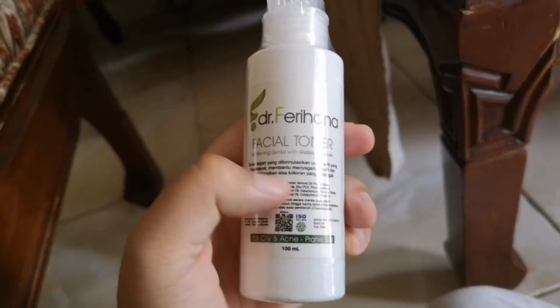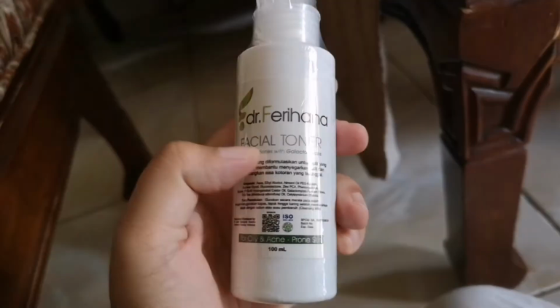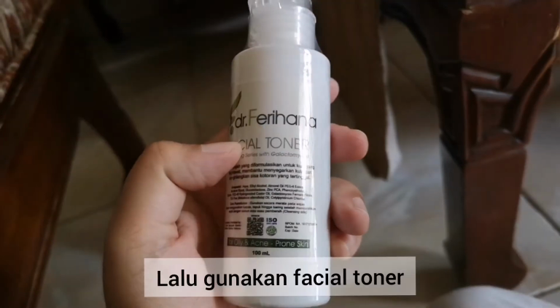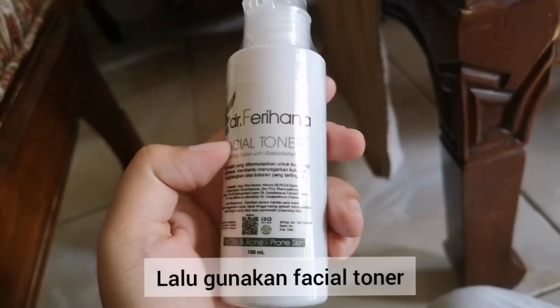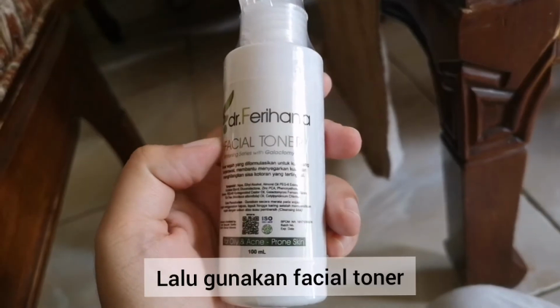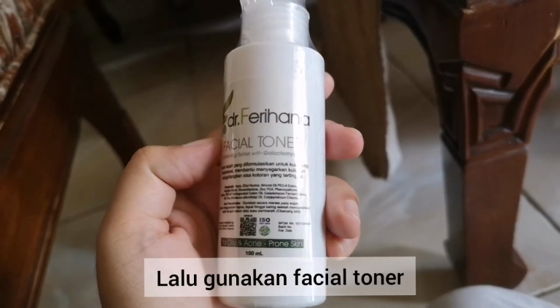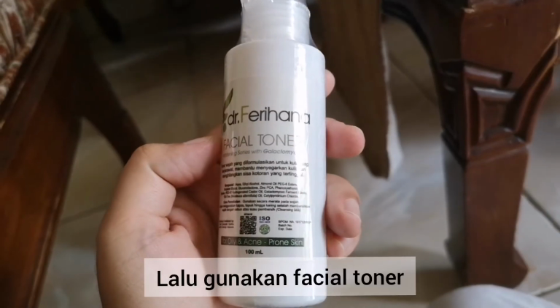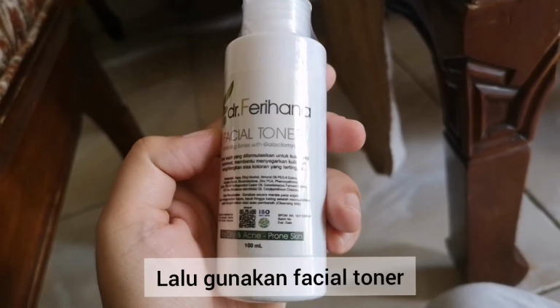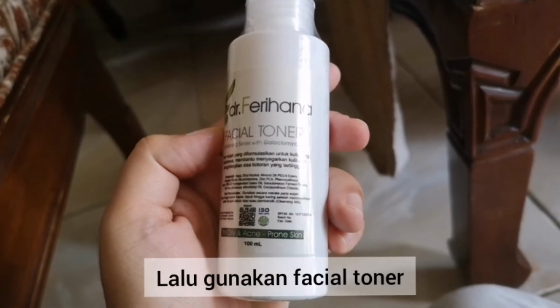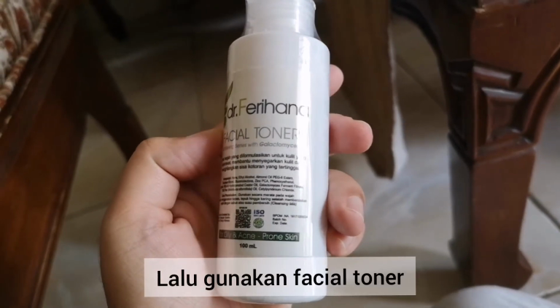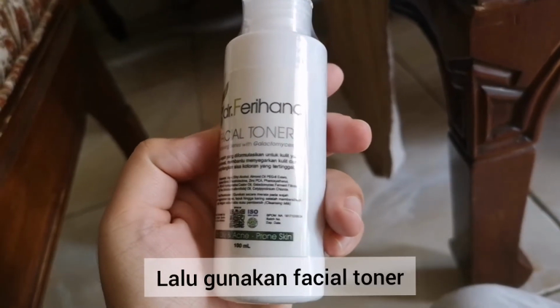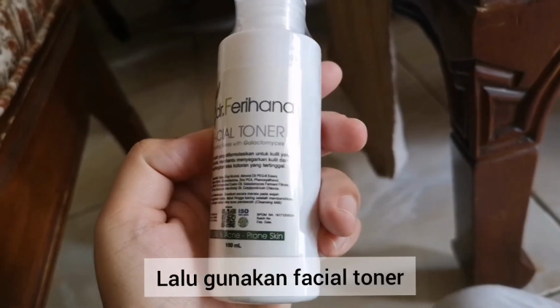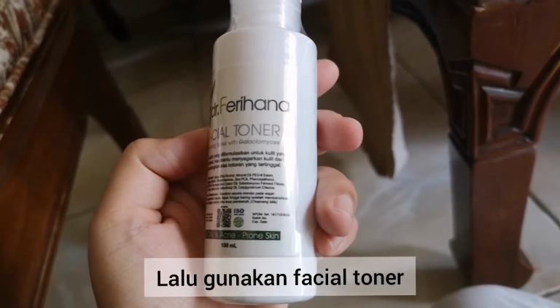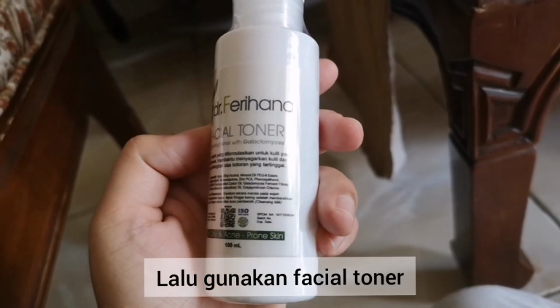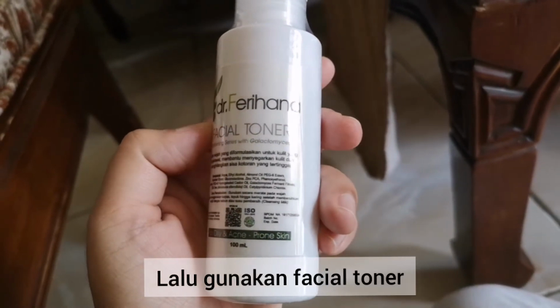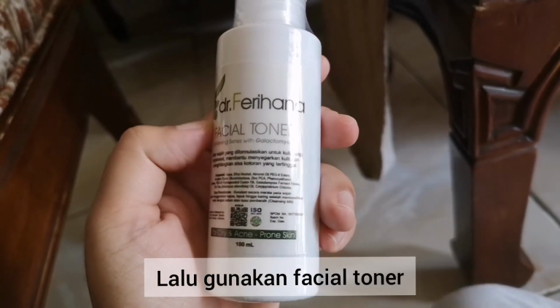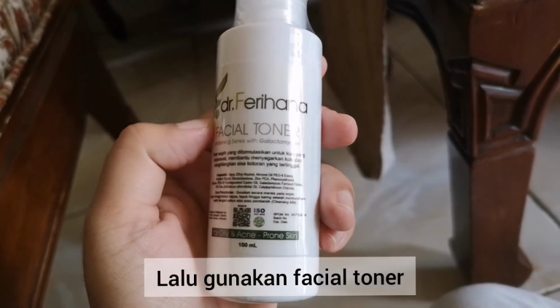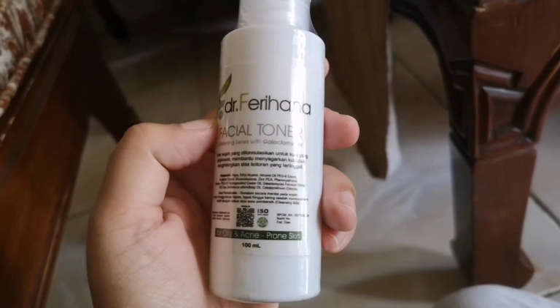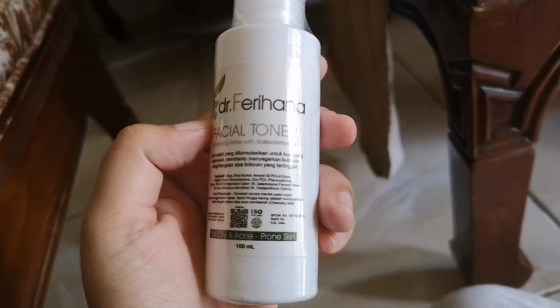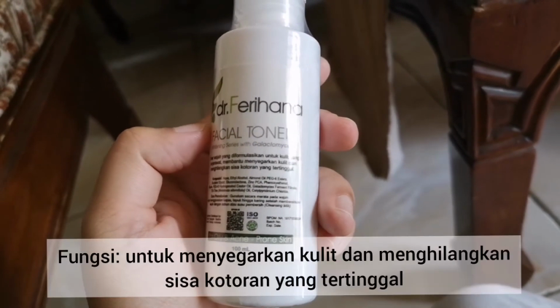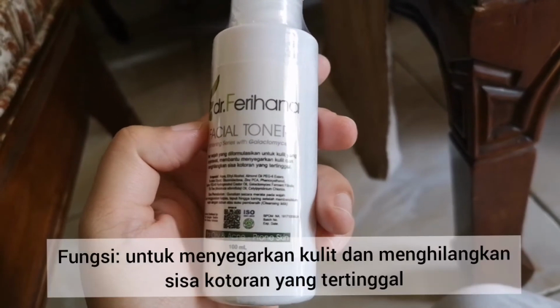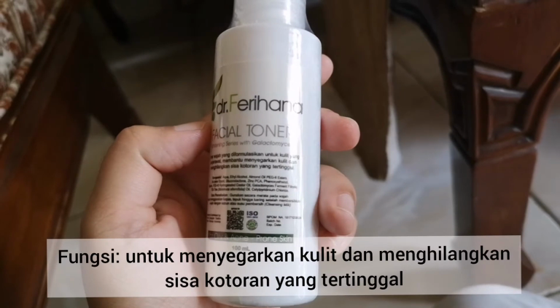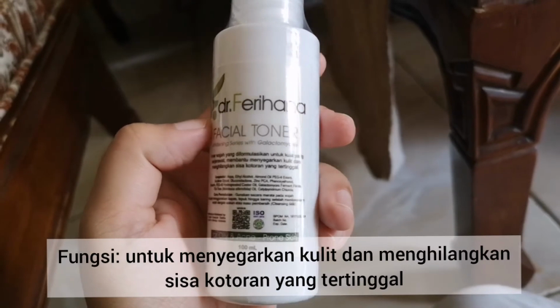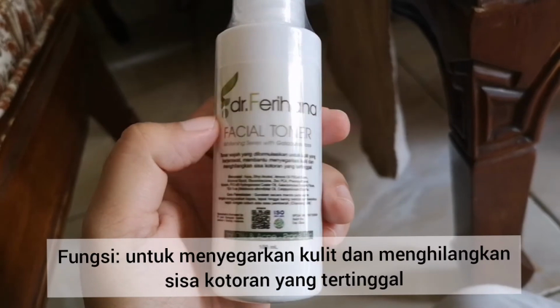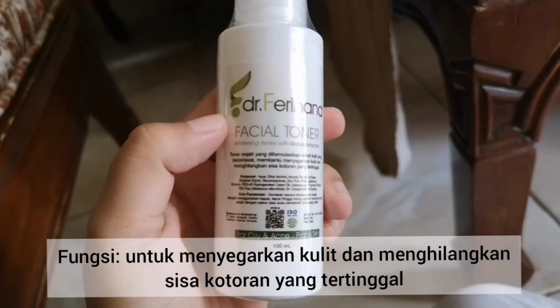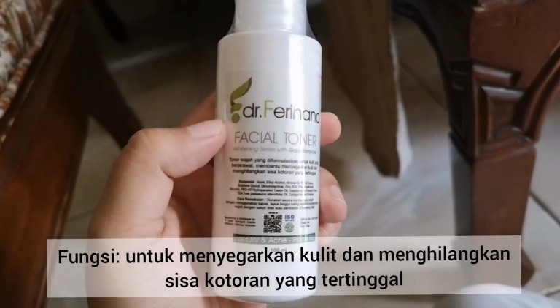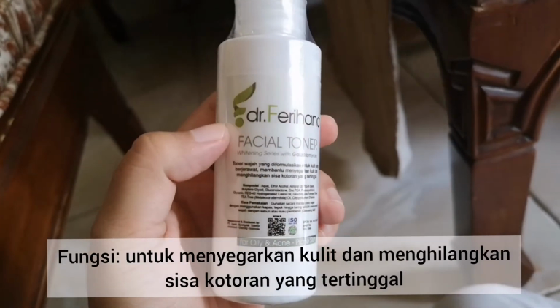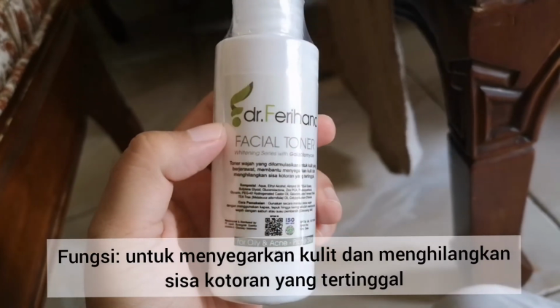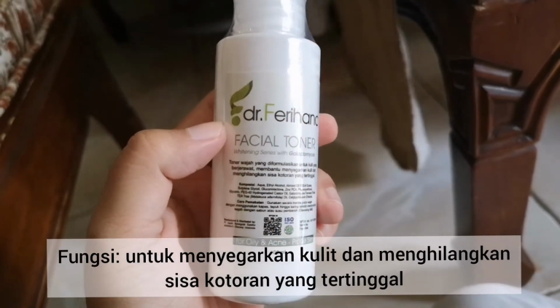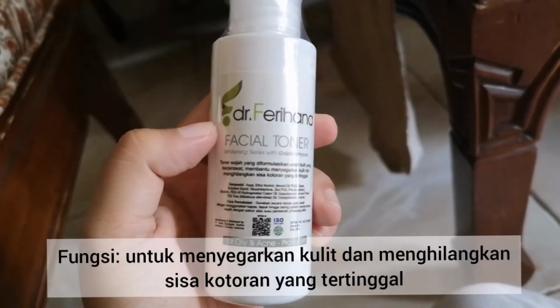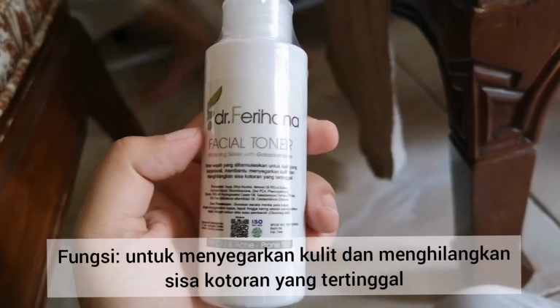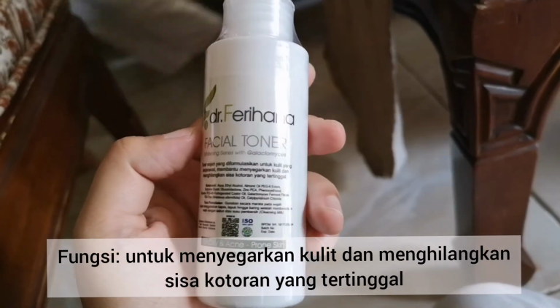the second step is using the toner. This is to prevent the skin from damage. So, this is done two times.